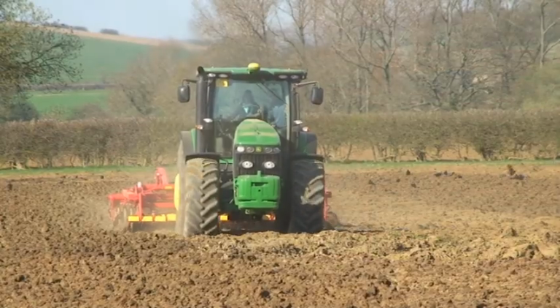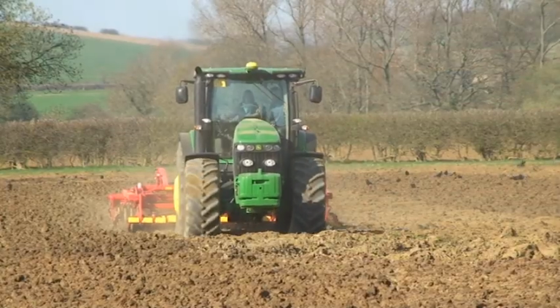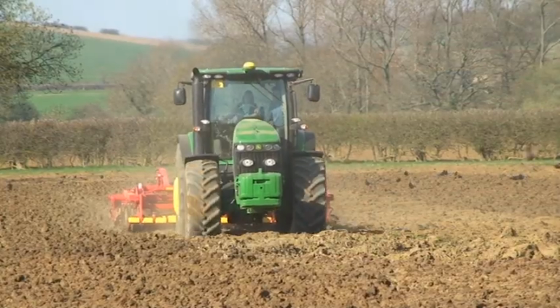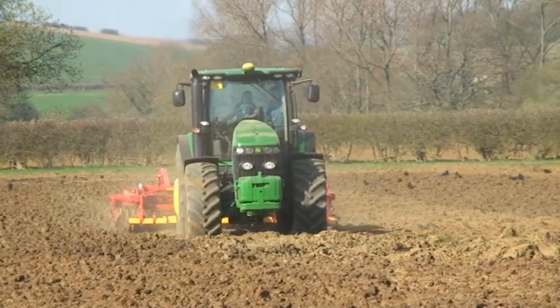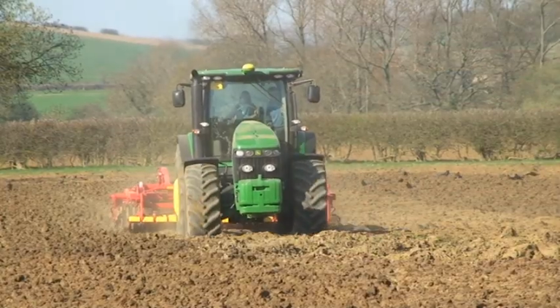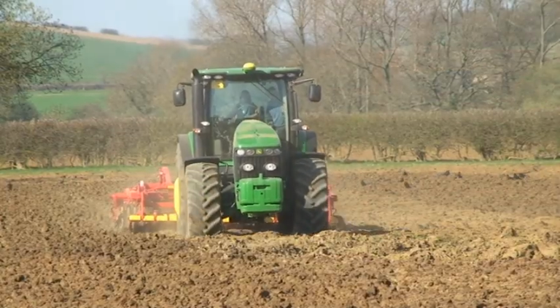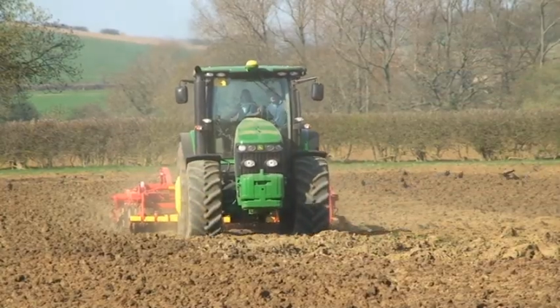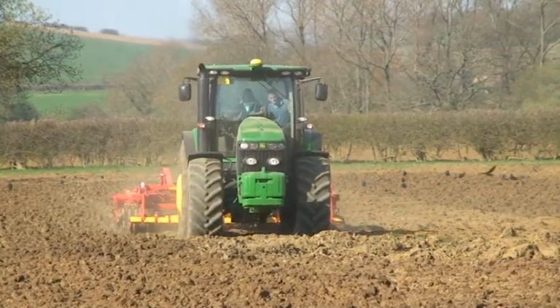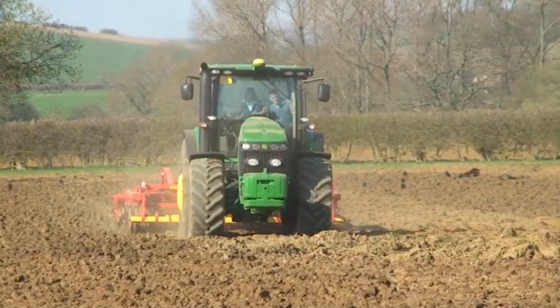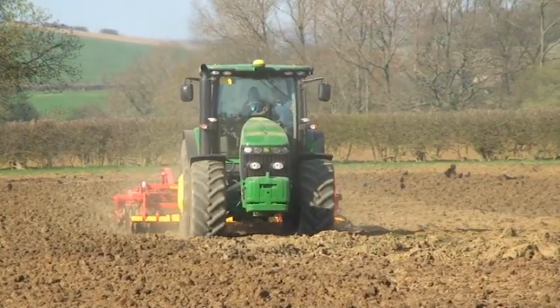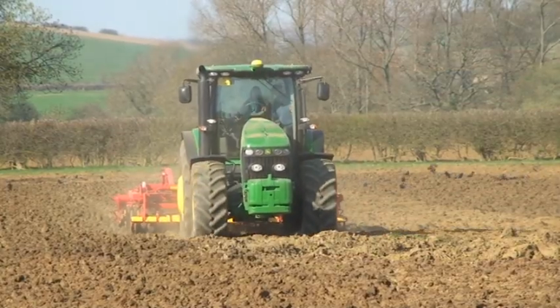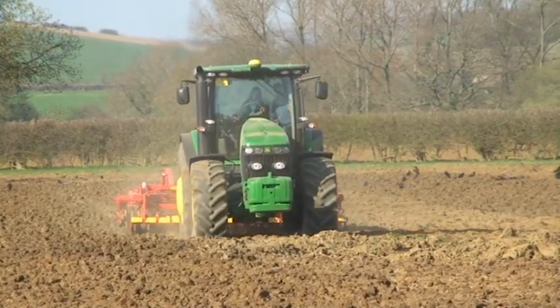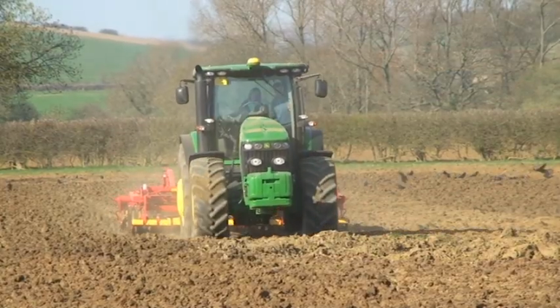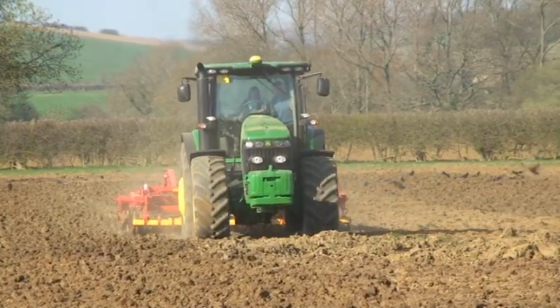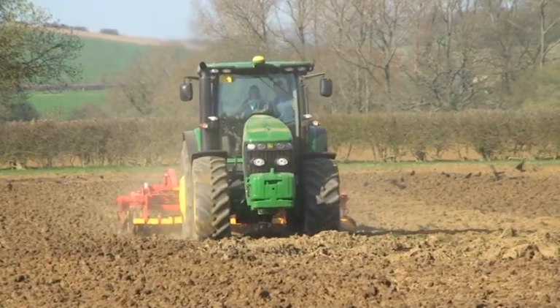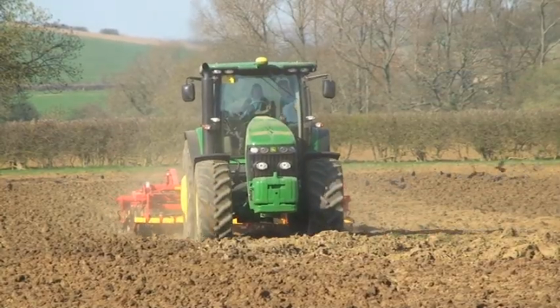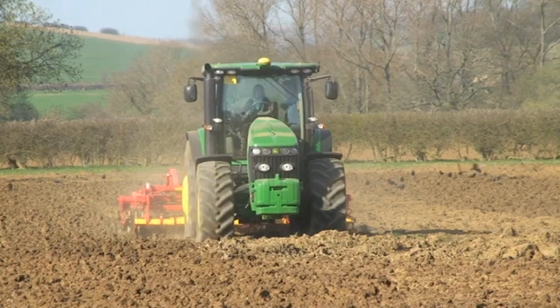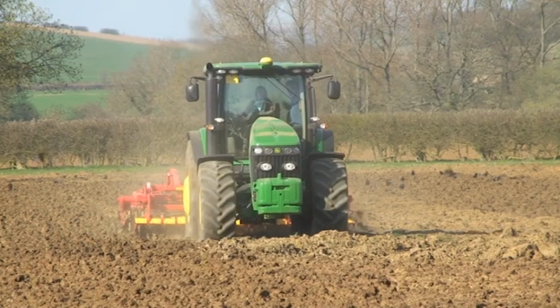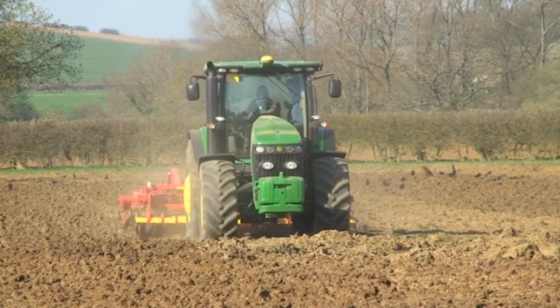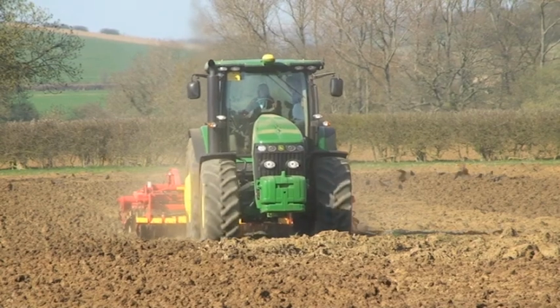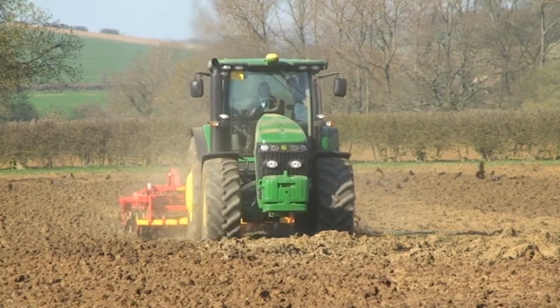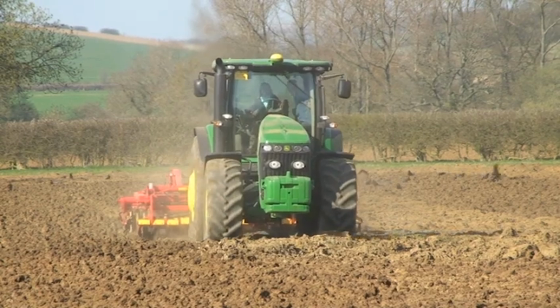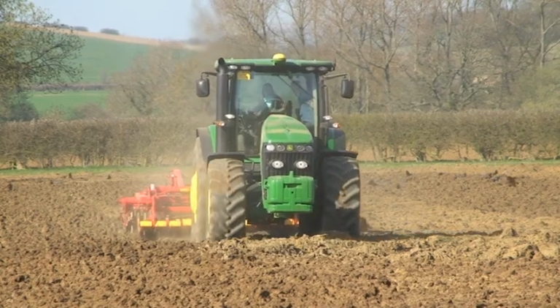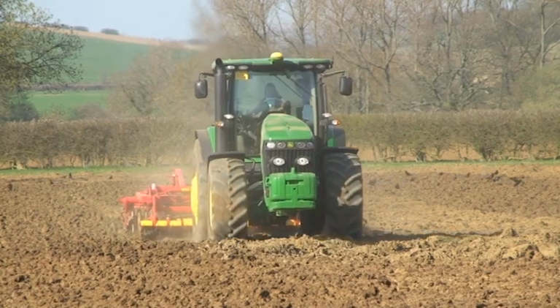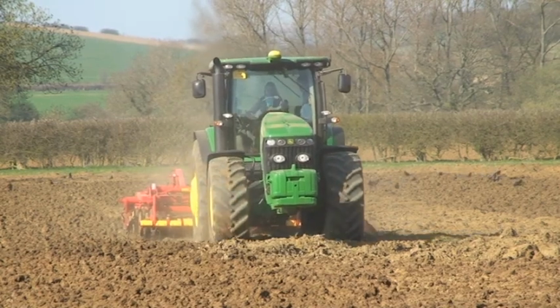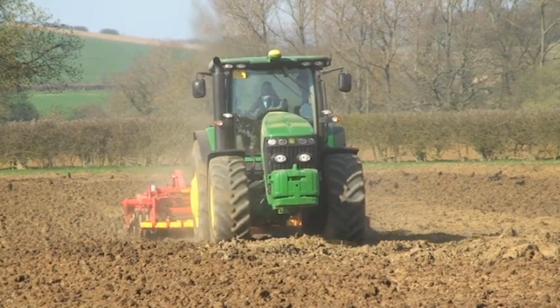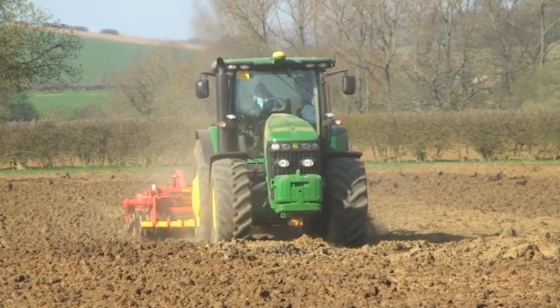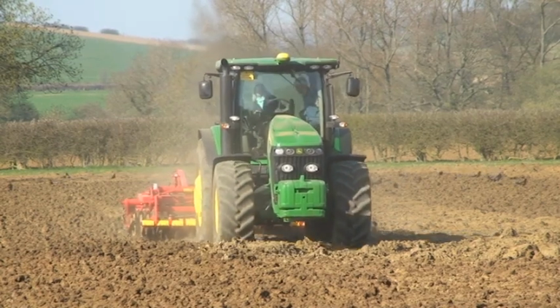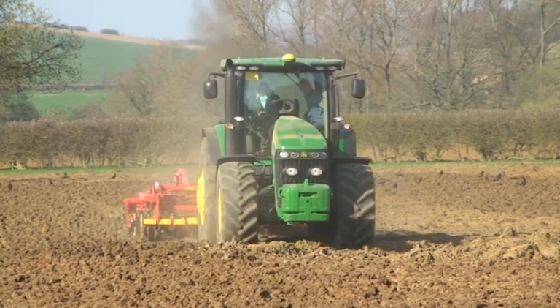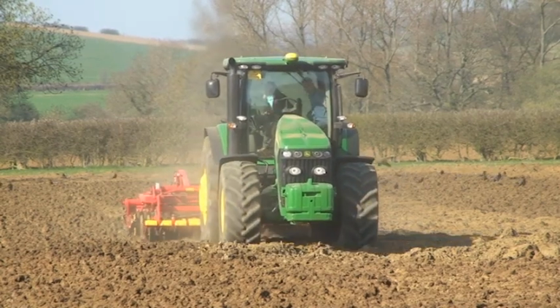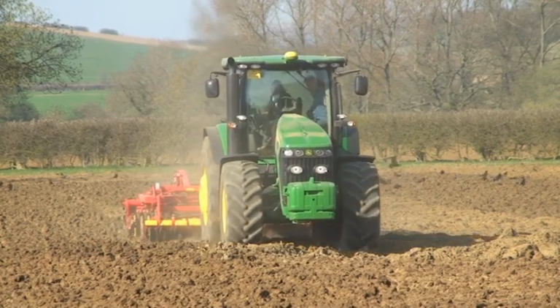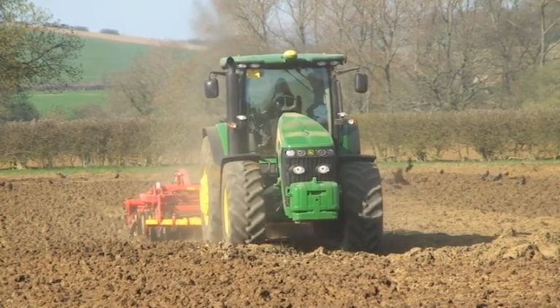Although dry on the top, the soil we were testing on was fairly damp underneath, hence some of the bumpy footage.